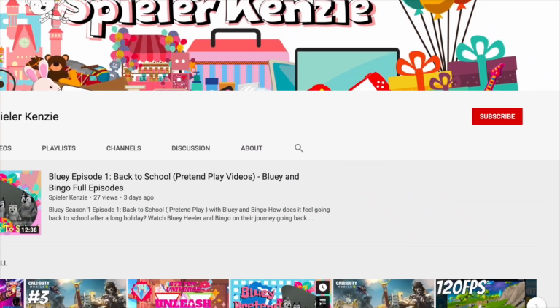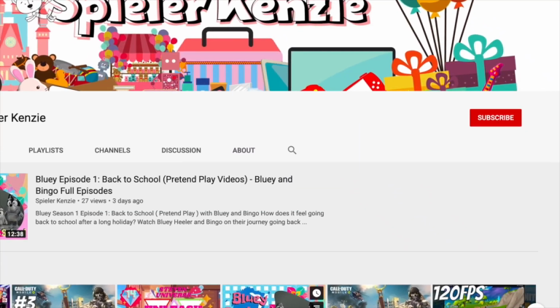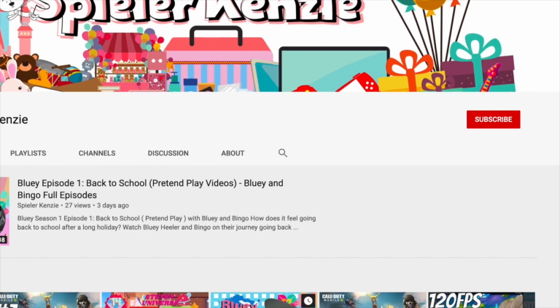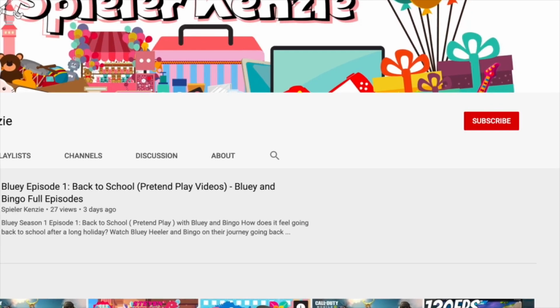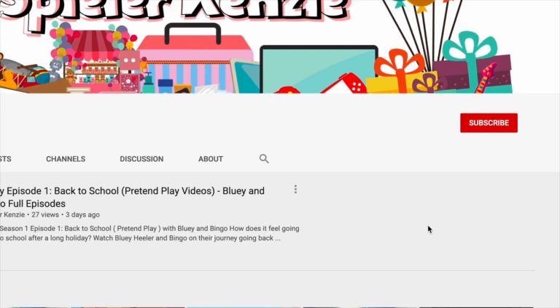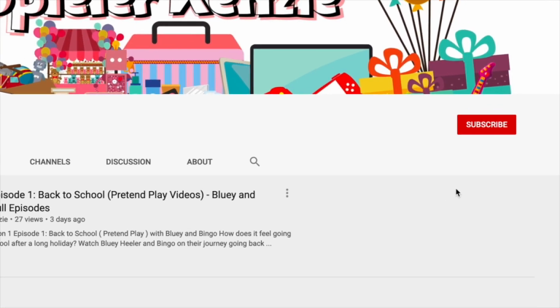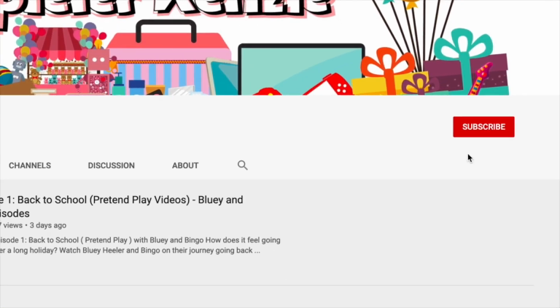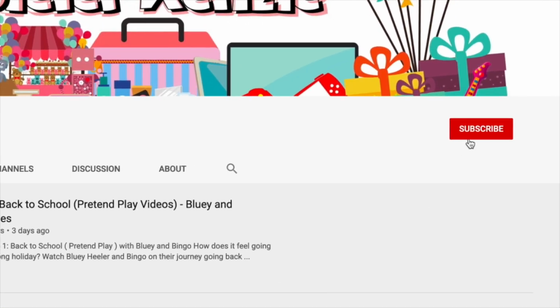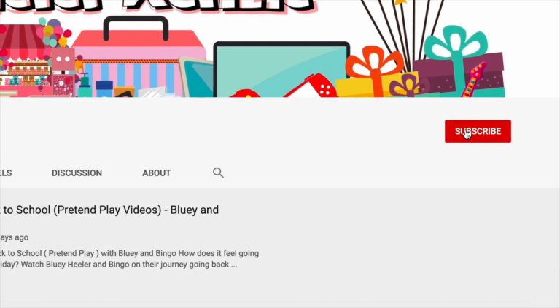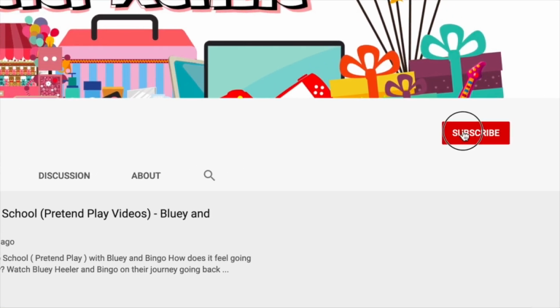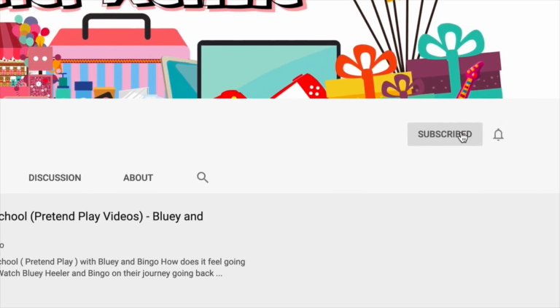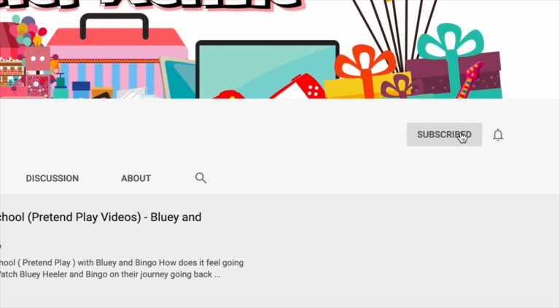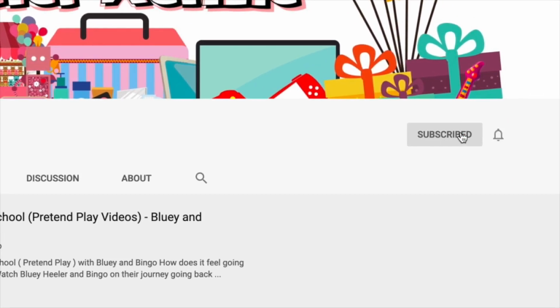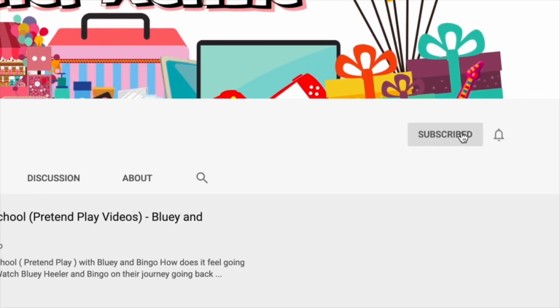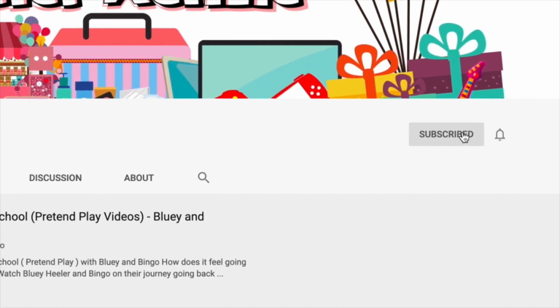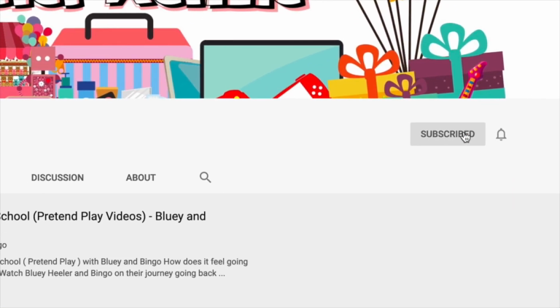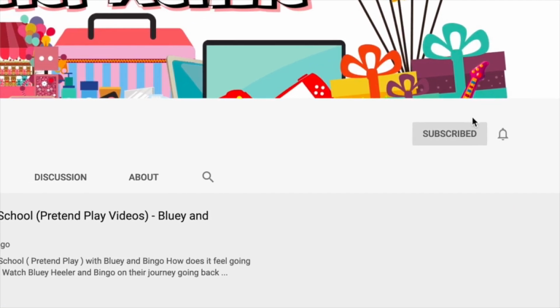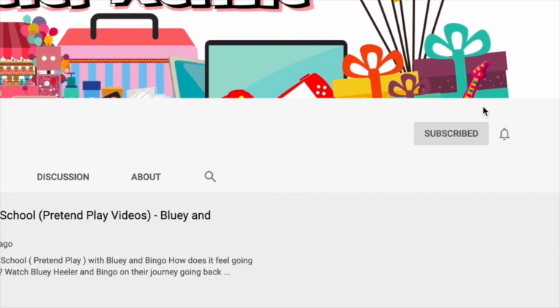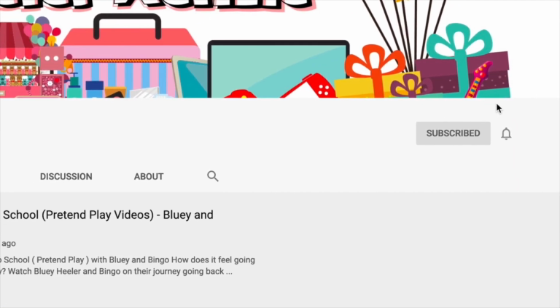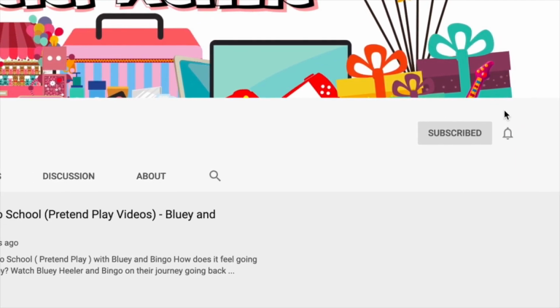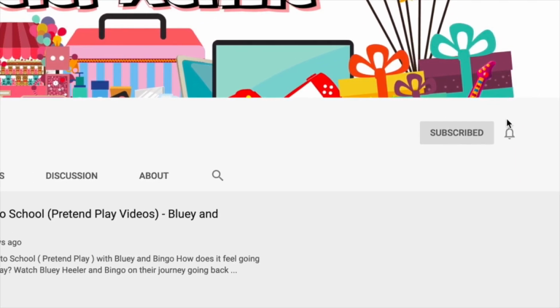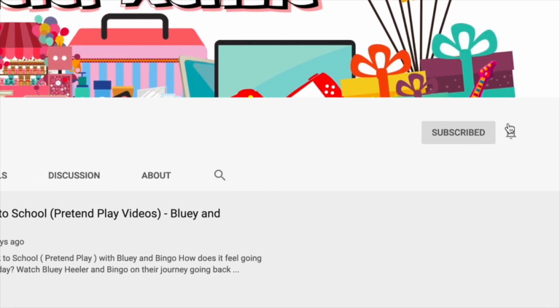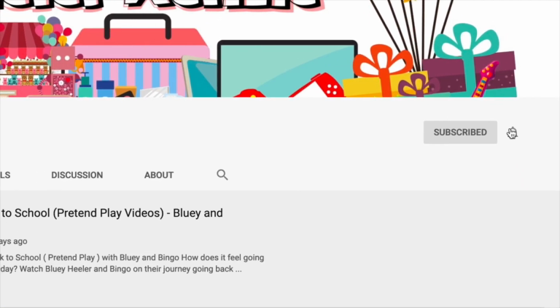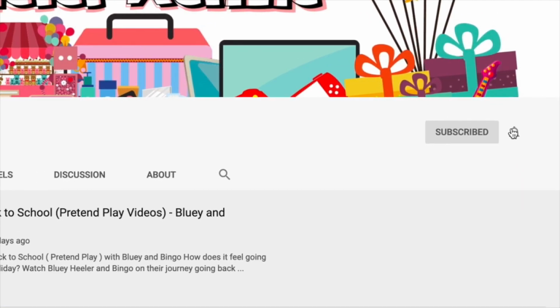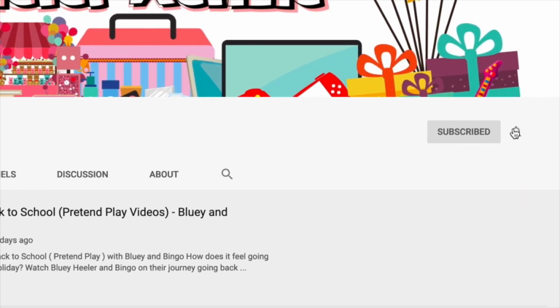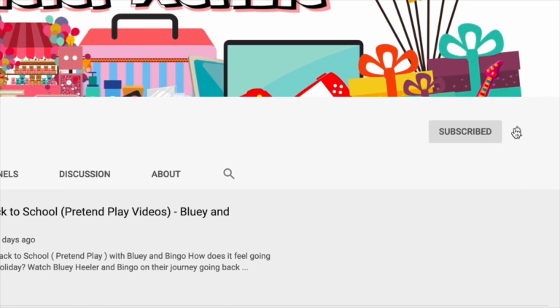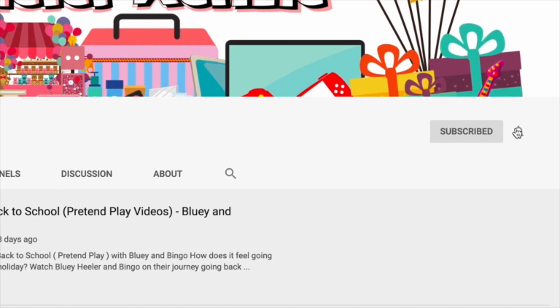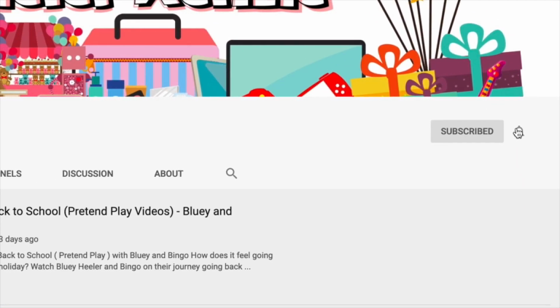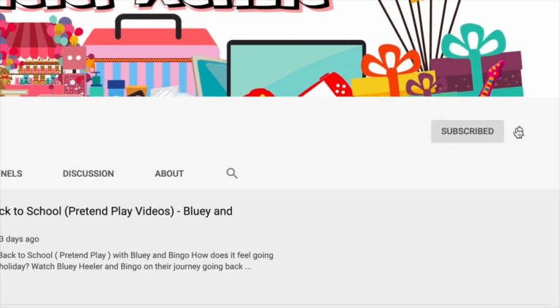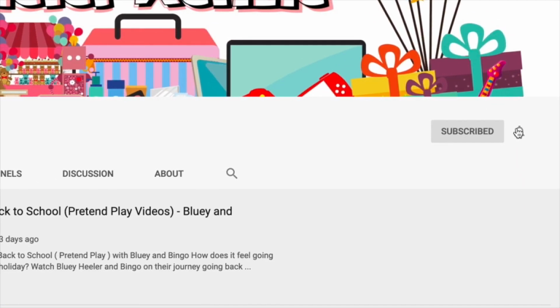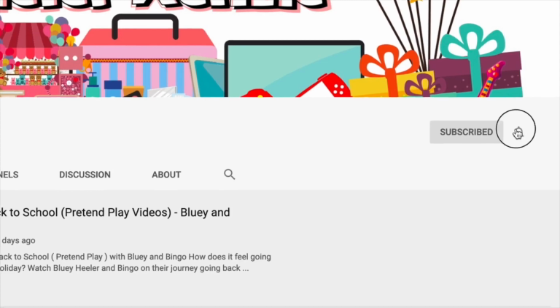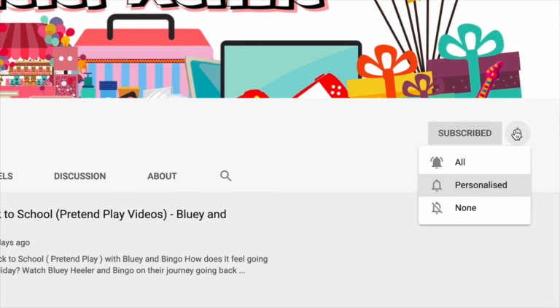Hey, are you new to the club? Click the subscribe button and don't forget to click the notification bell beside it. See ya.